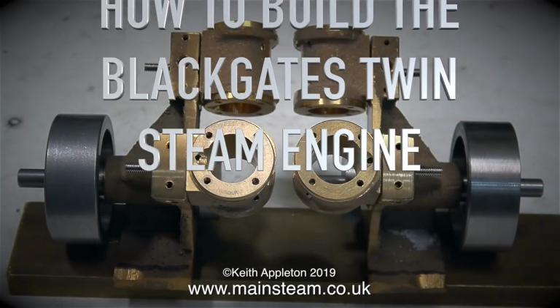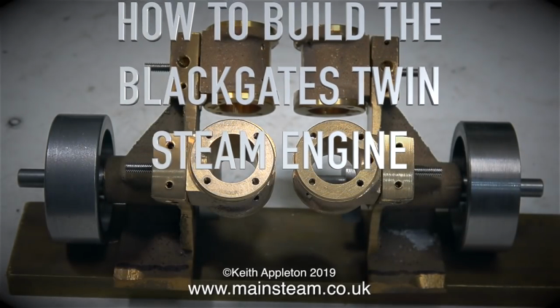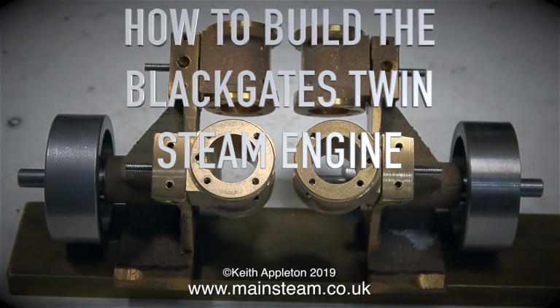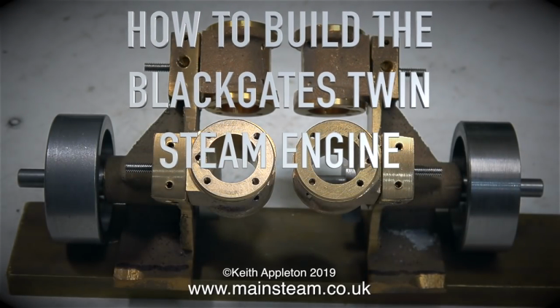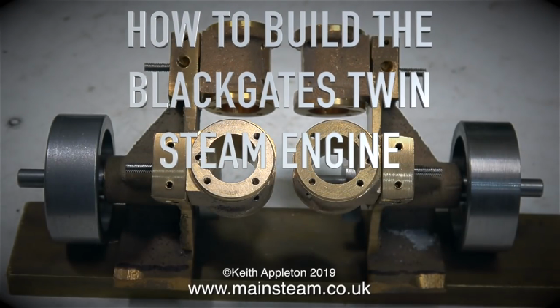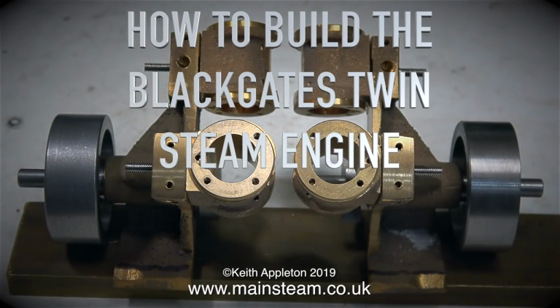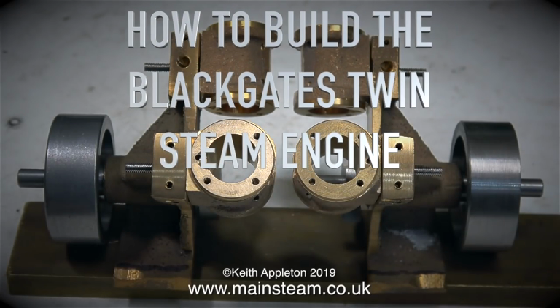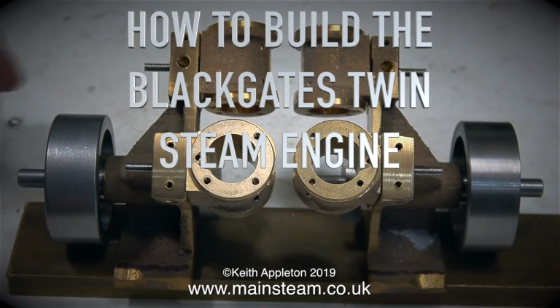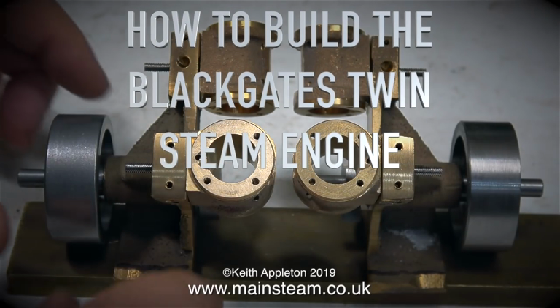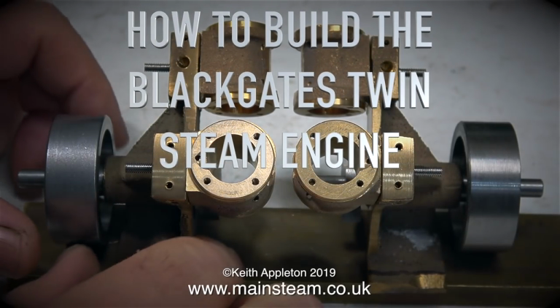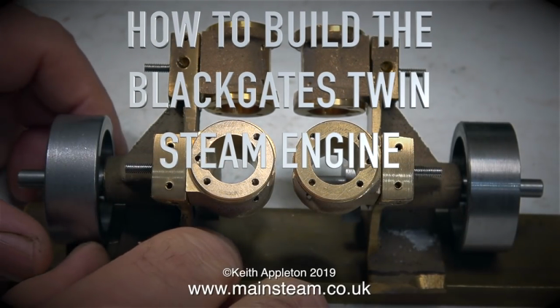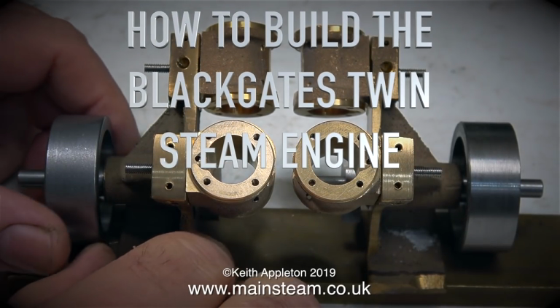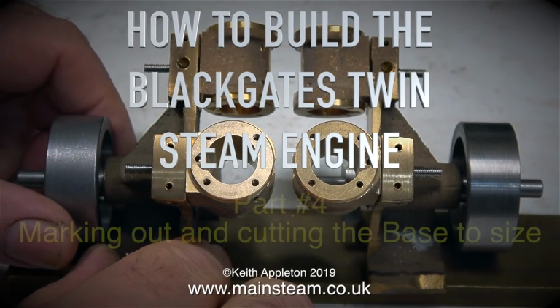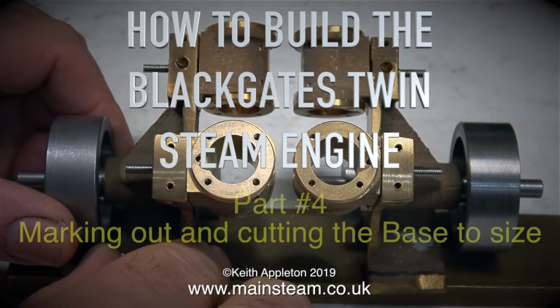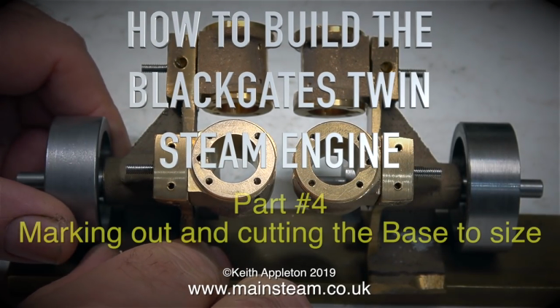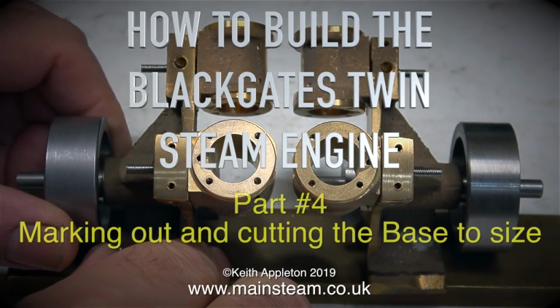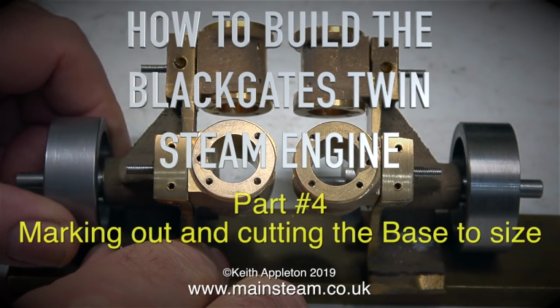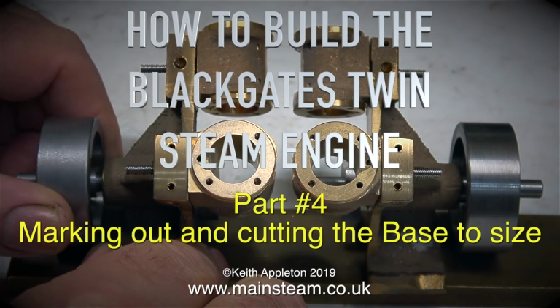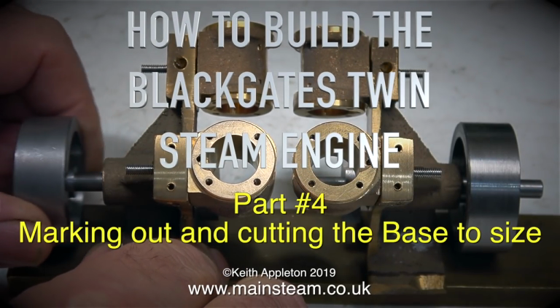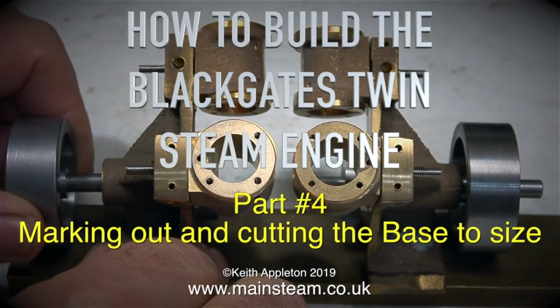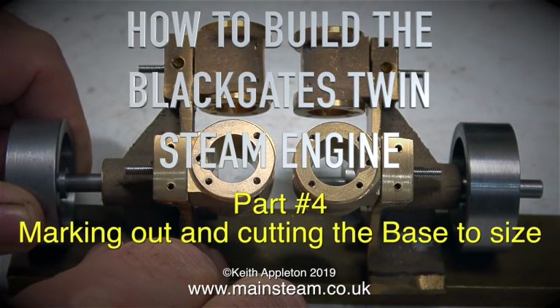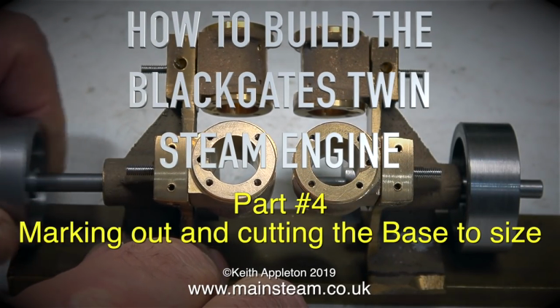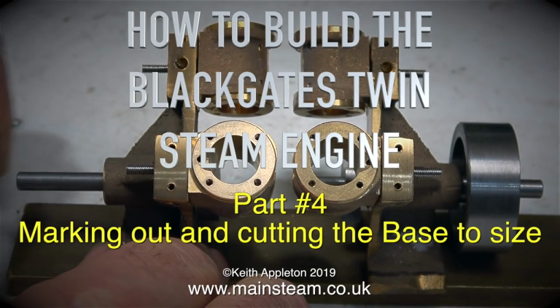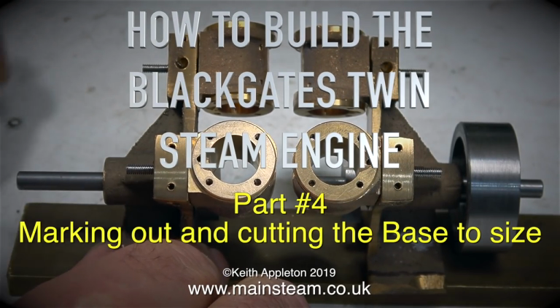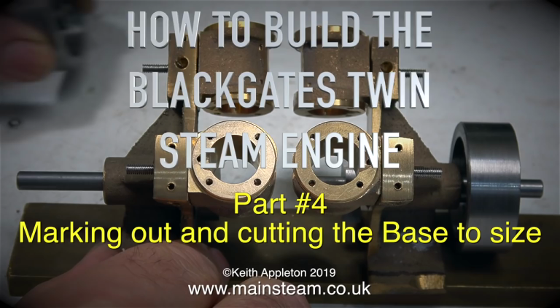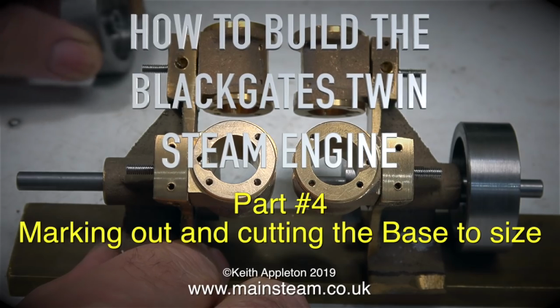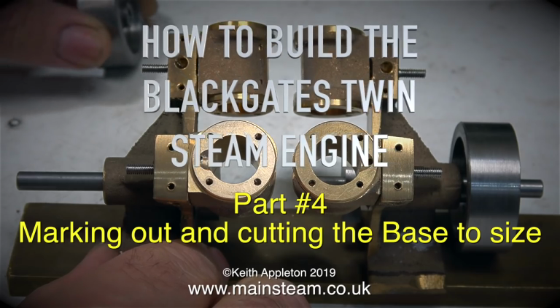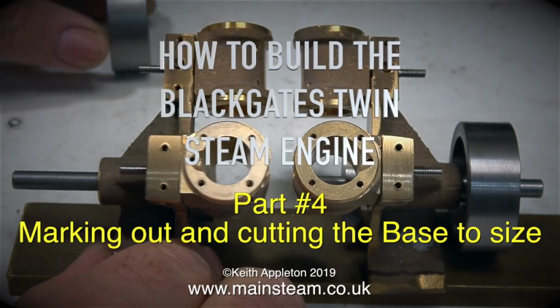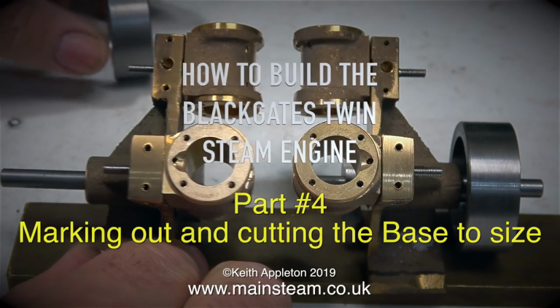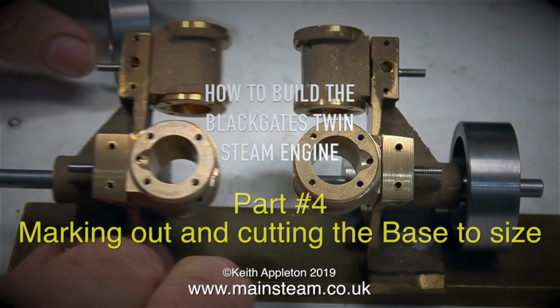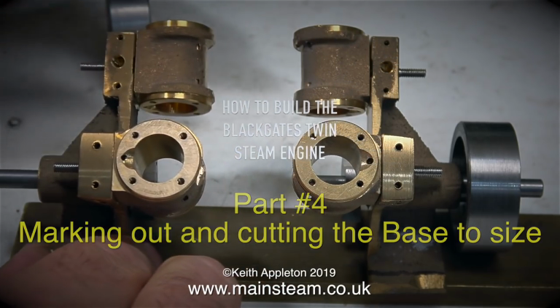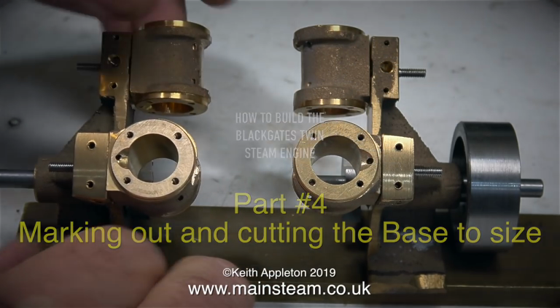How to build the Blackgate's twin steam engine - this is part 4: marking out and cutting the base to size.